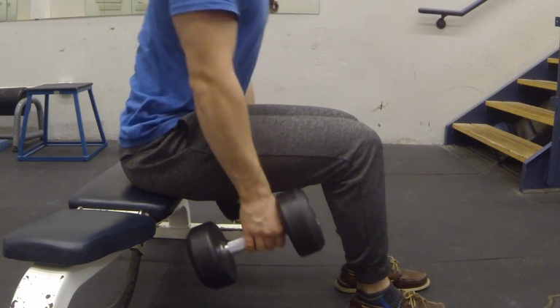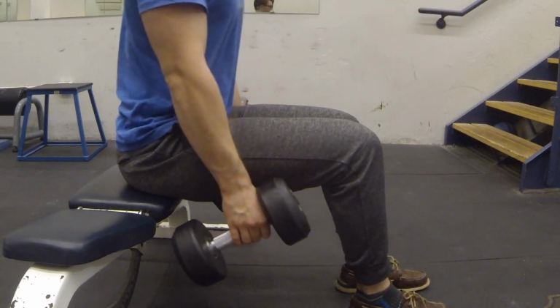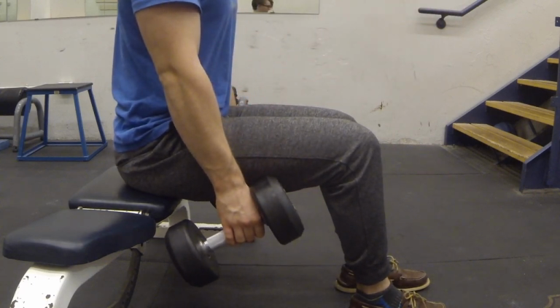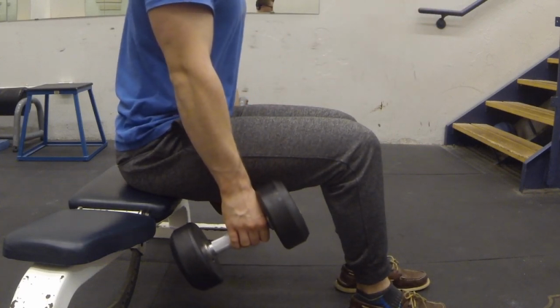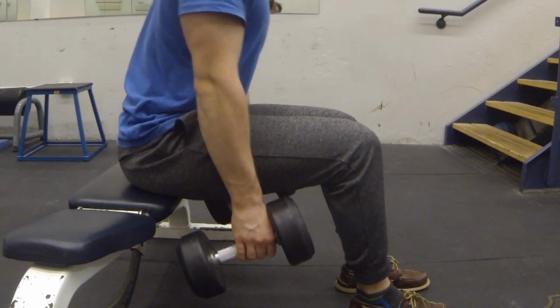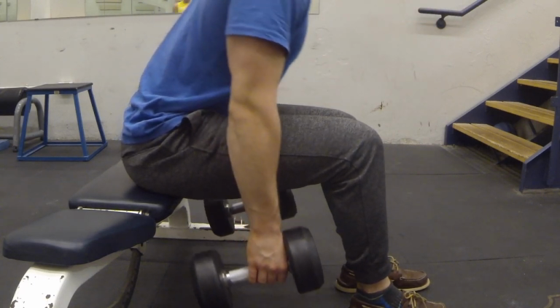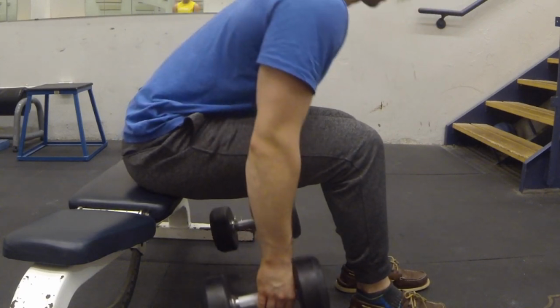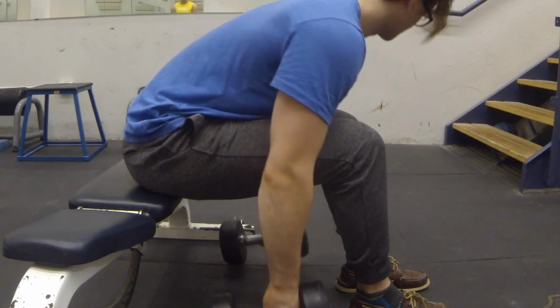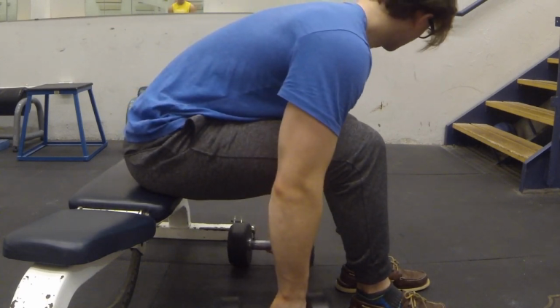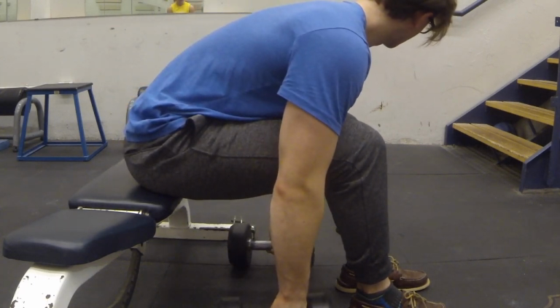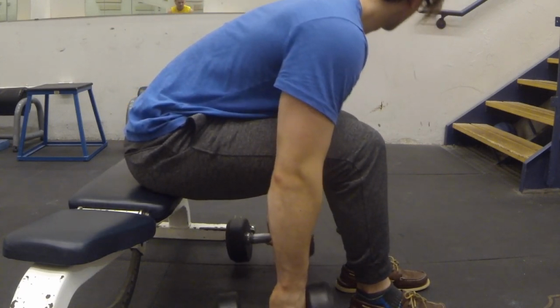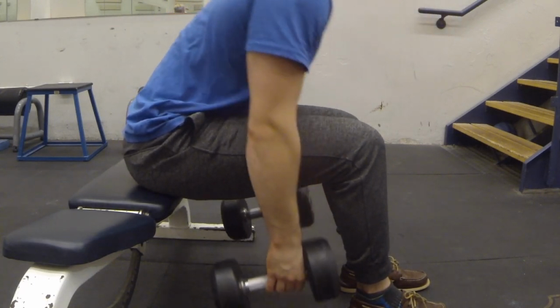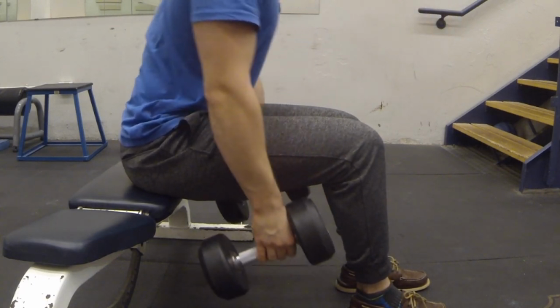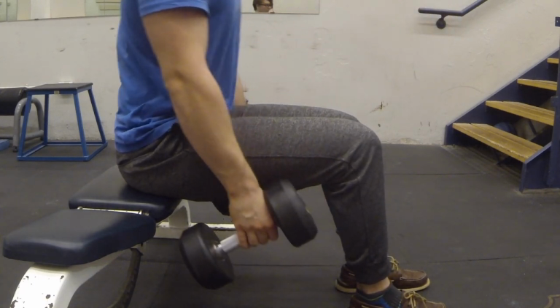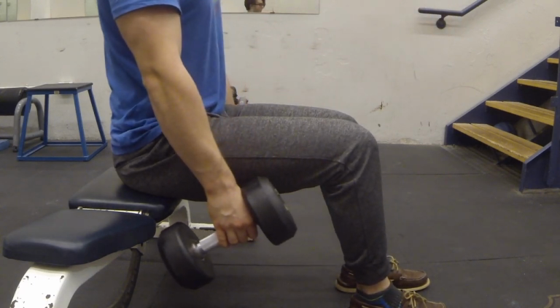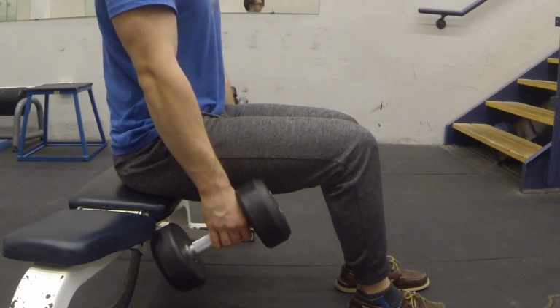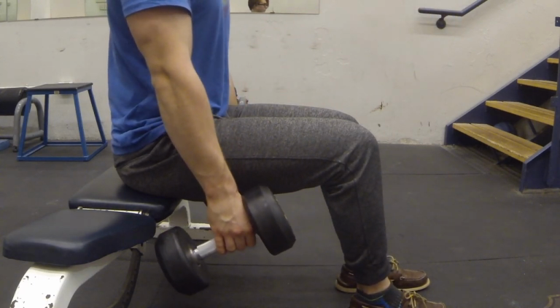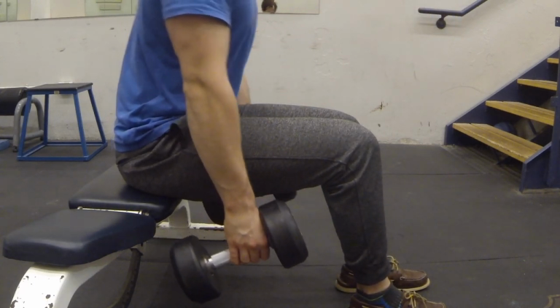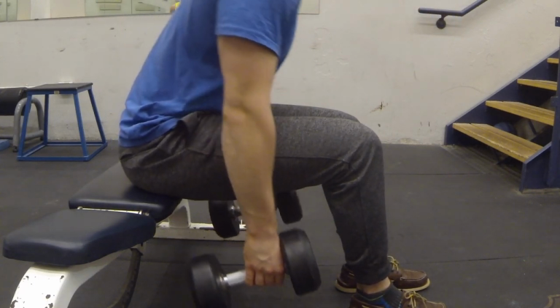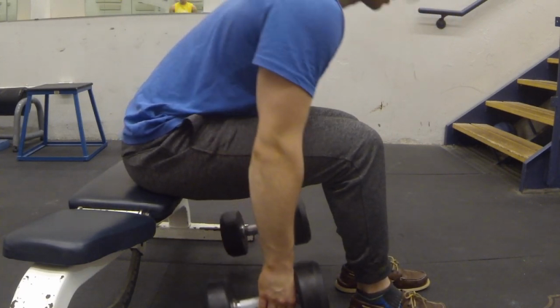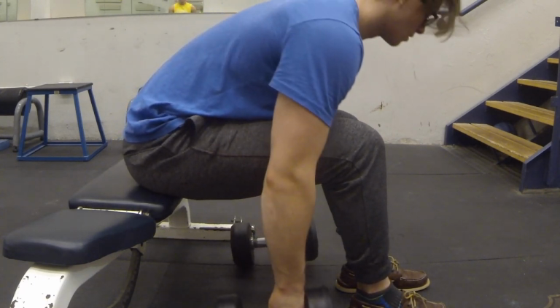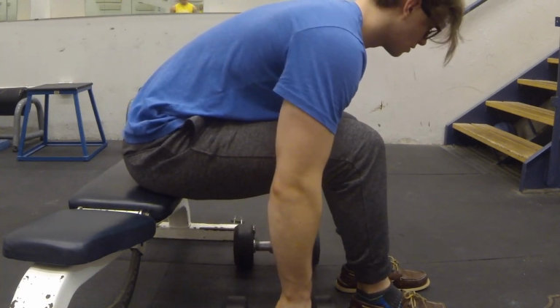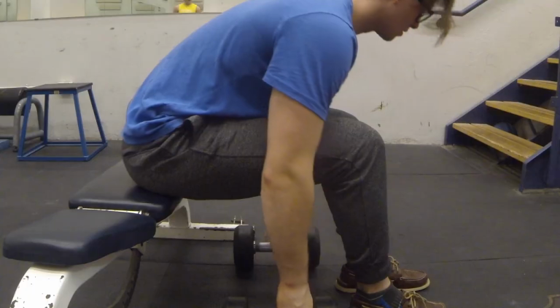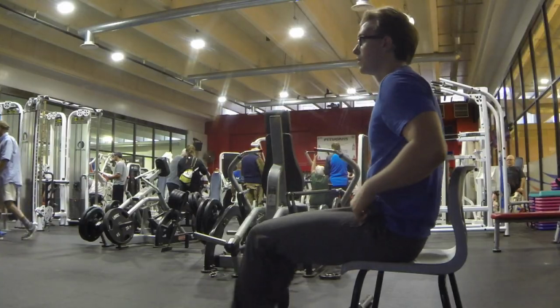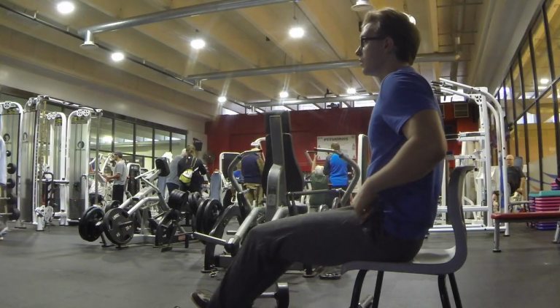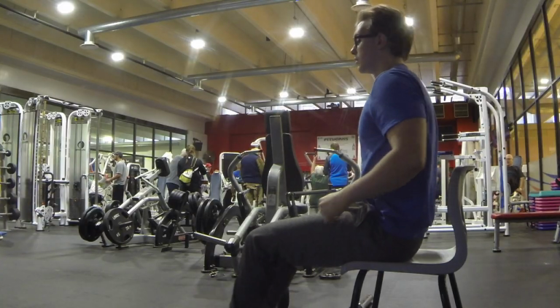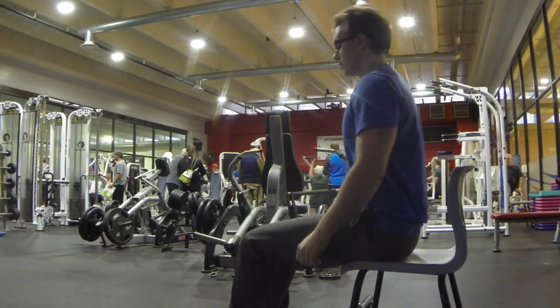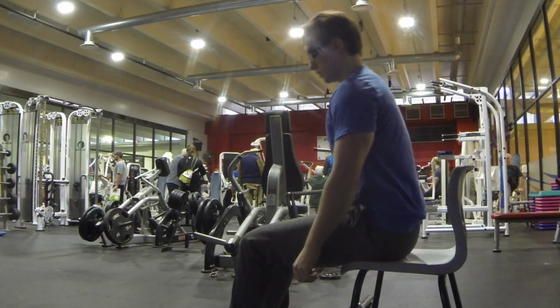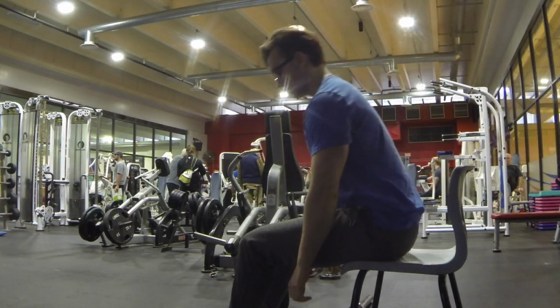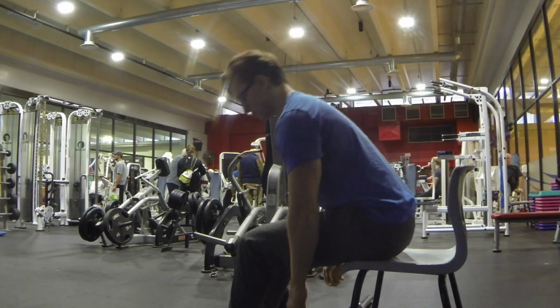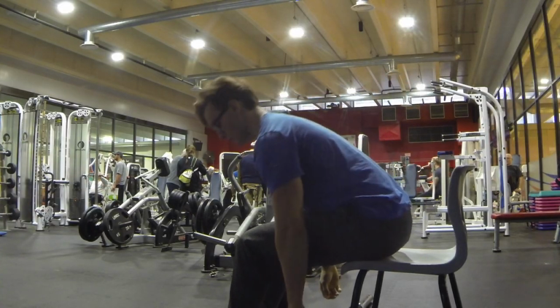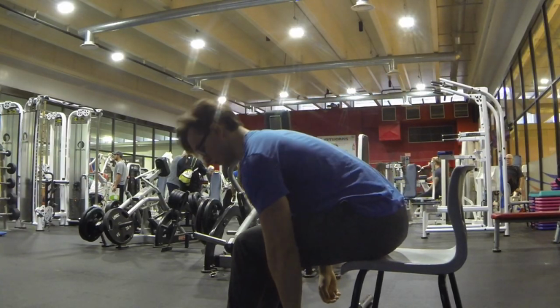Using the same cues, you would lift the dumbbells from the floor and pull into an upright seated position.